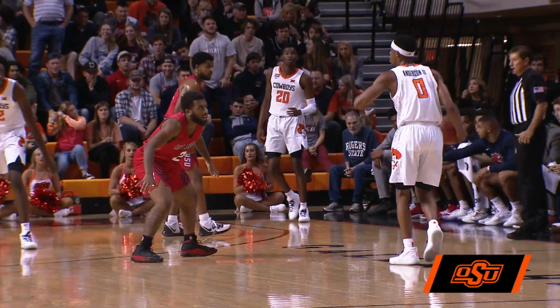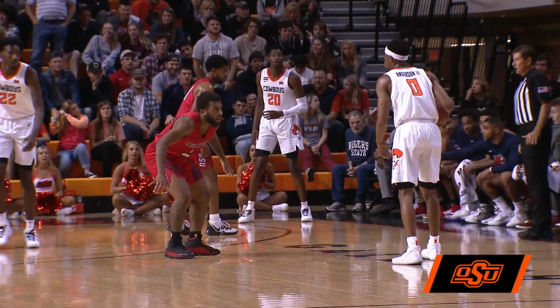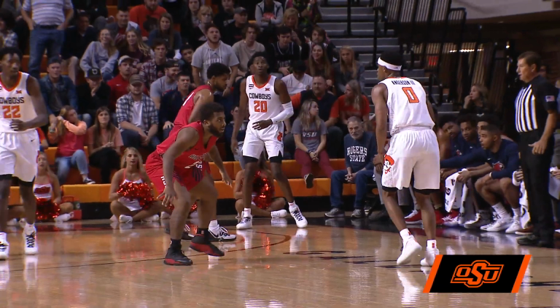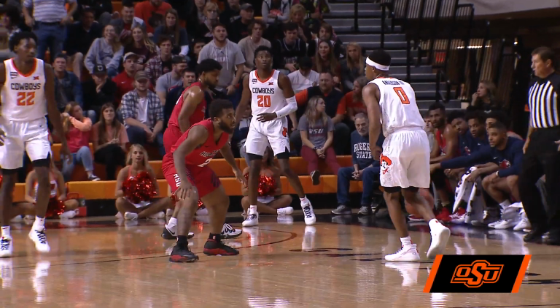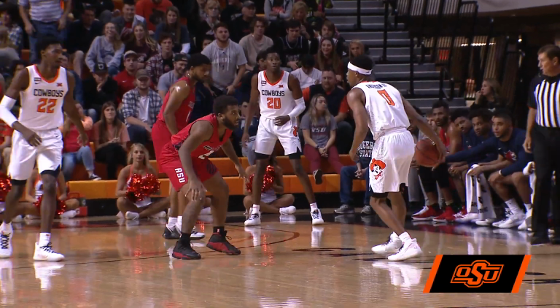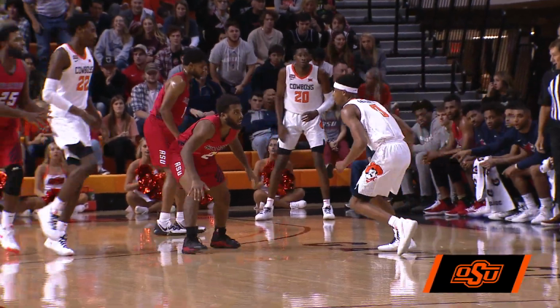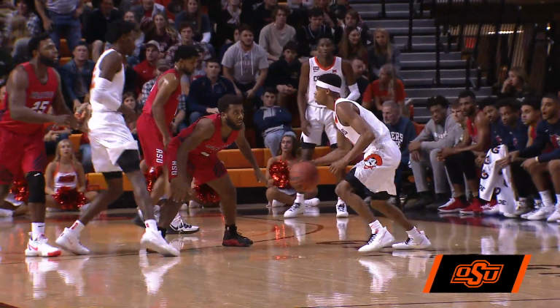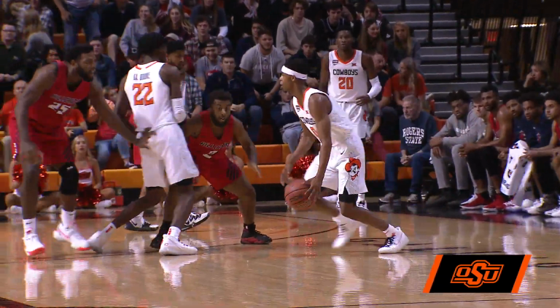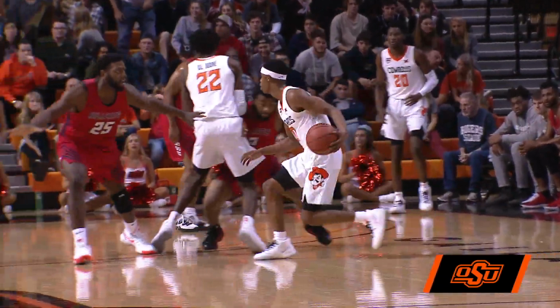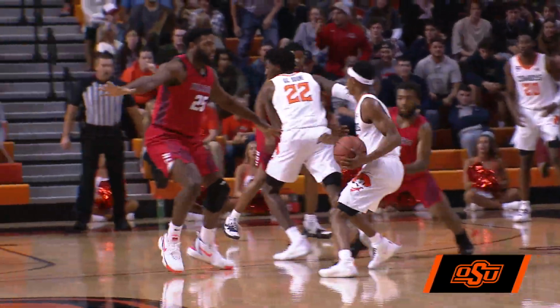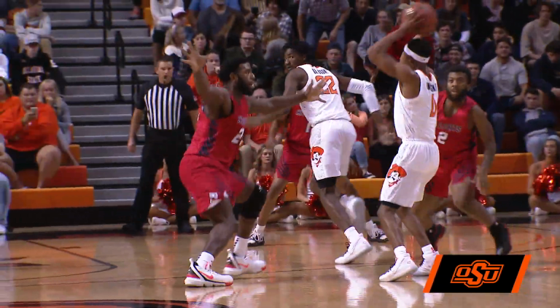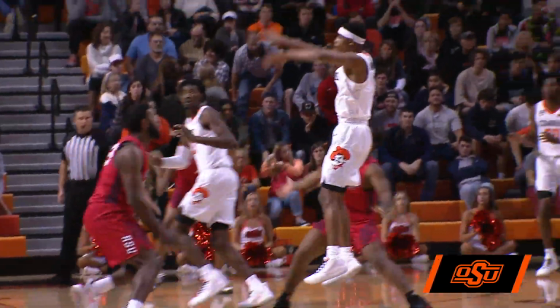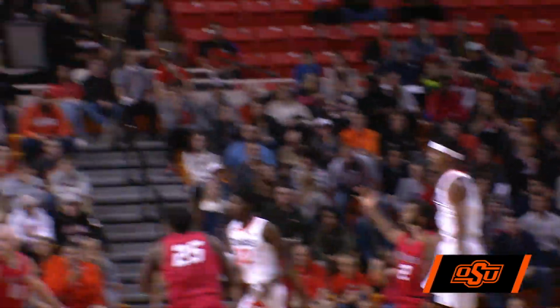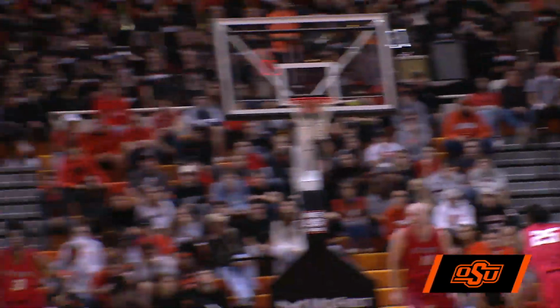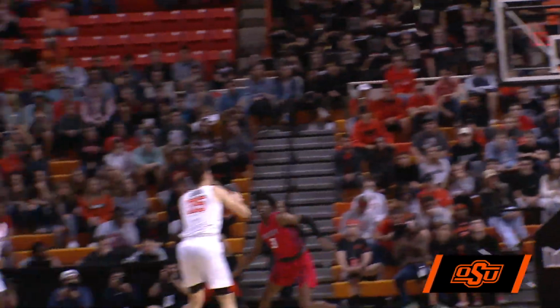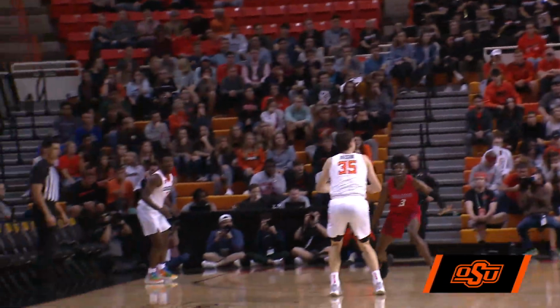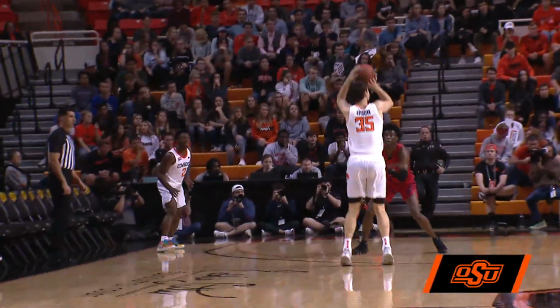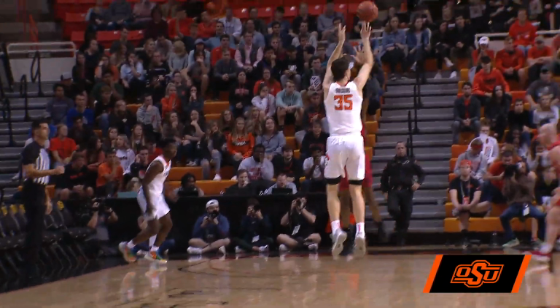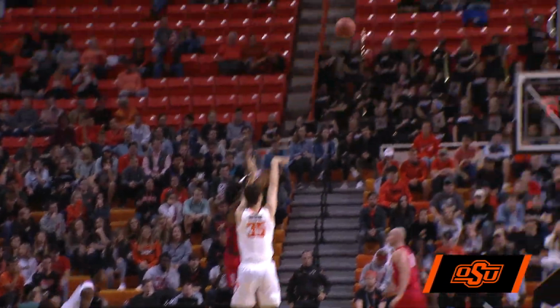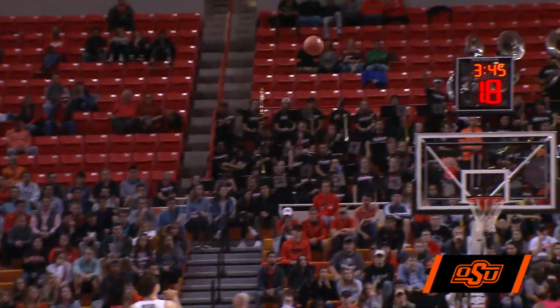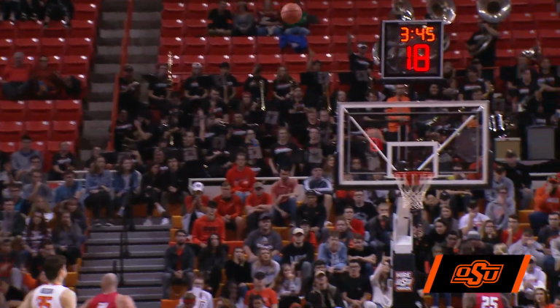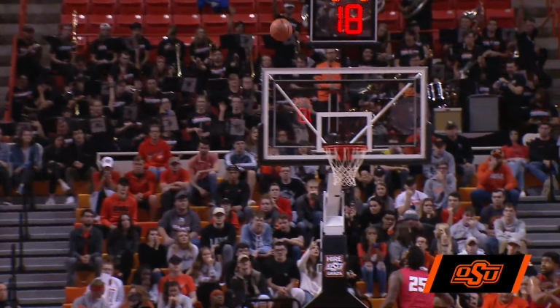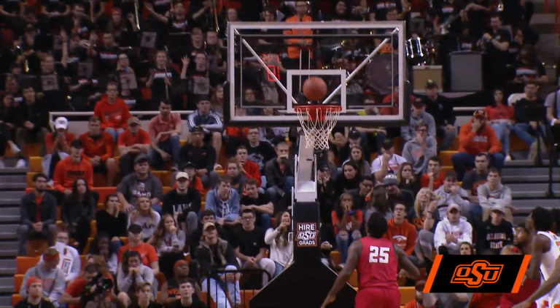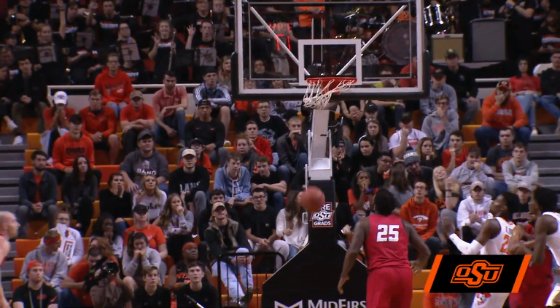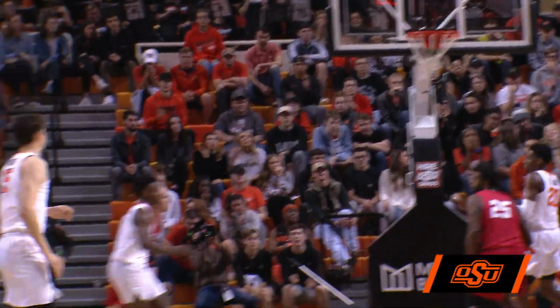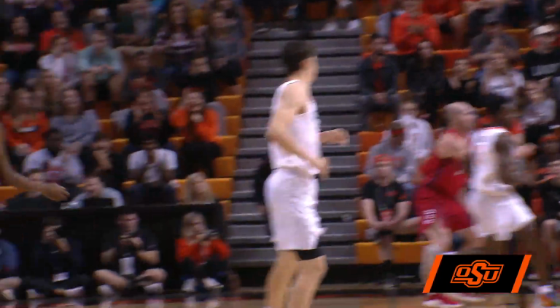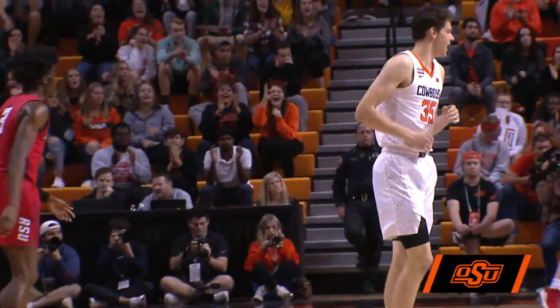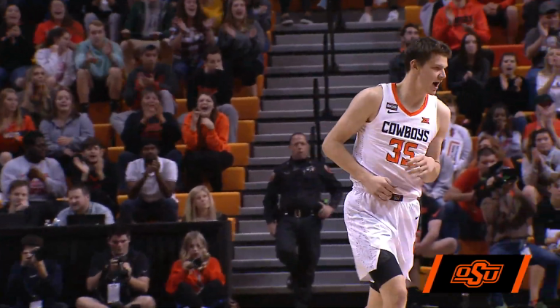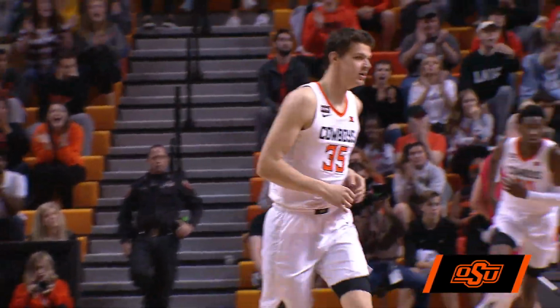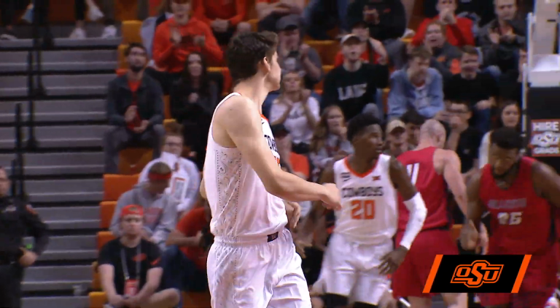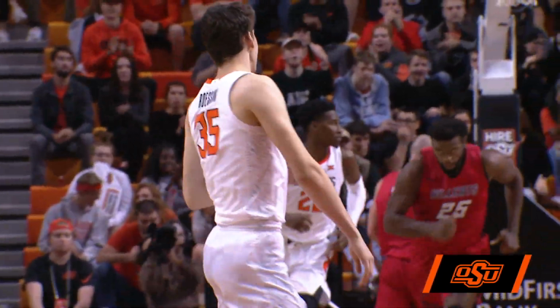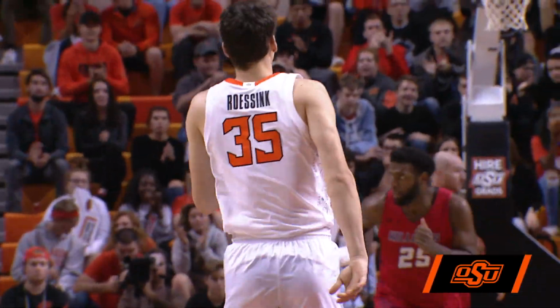He'll start the Cowboy offense against a Rogers State man-to-man. Anderson, left wing — Ro-Sink is open for three, he hits it! Three points!